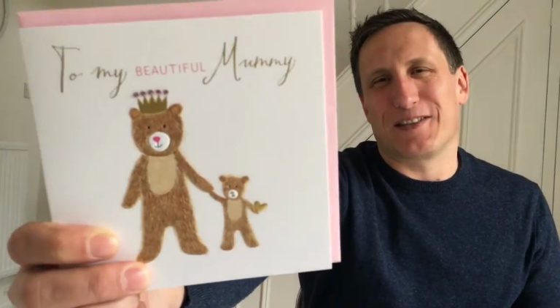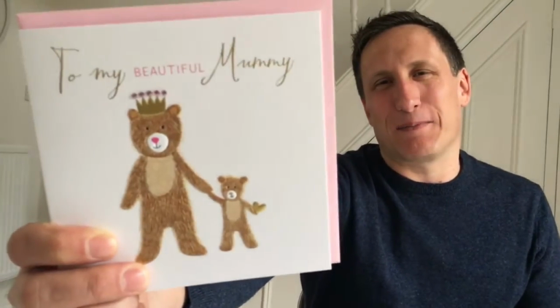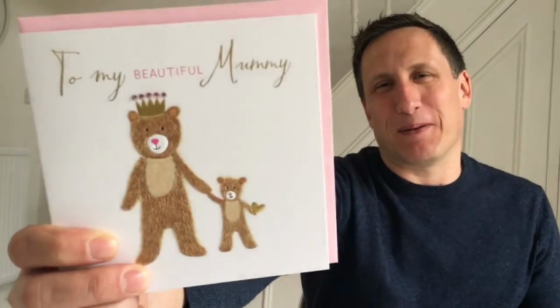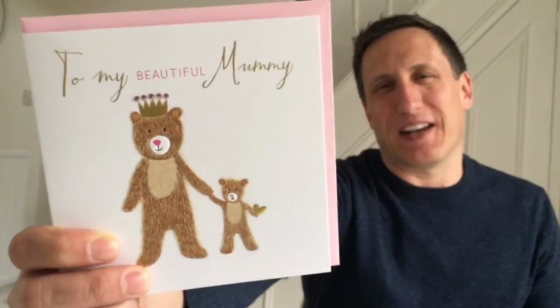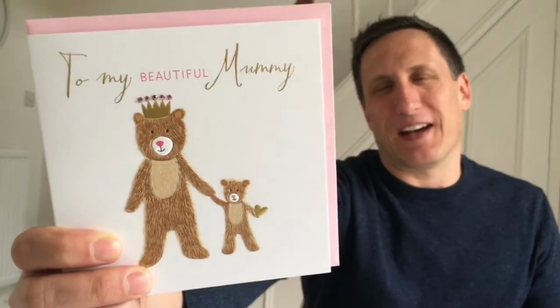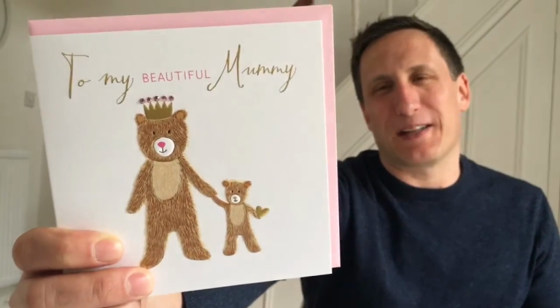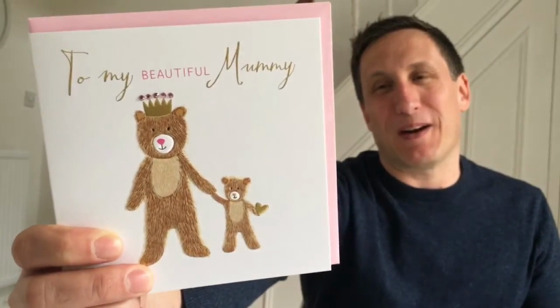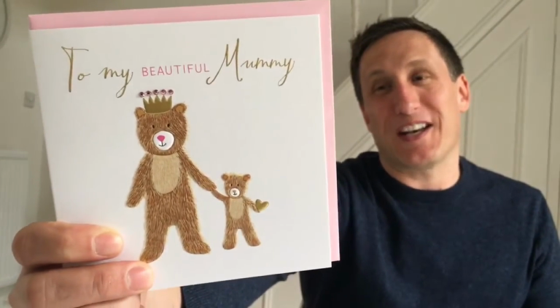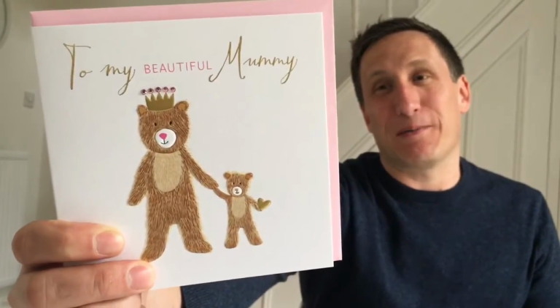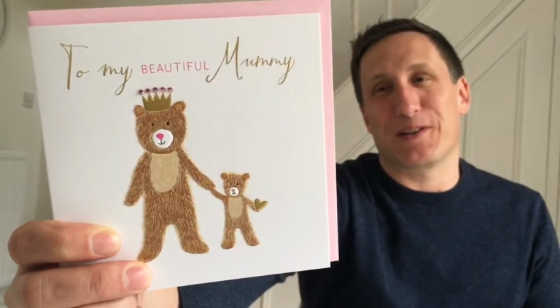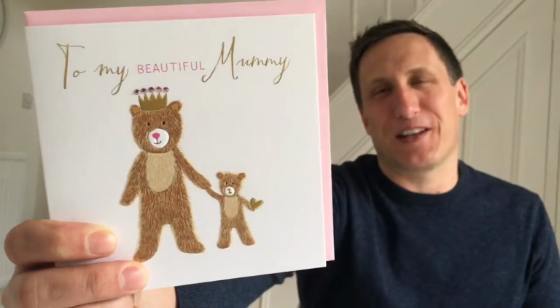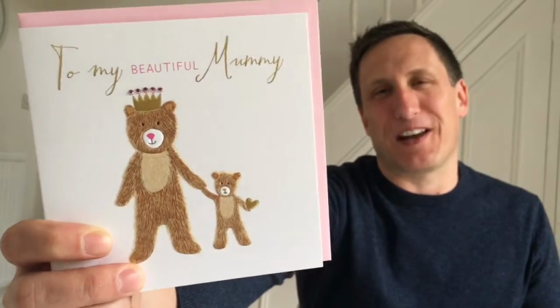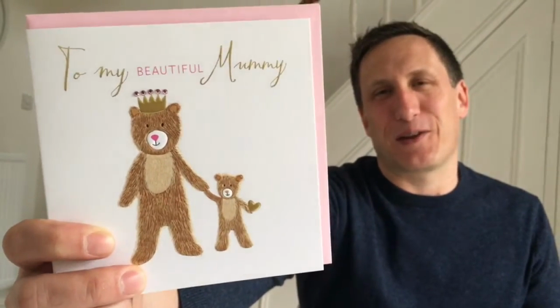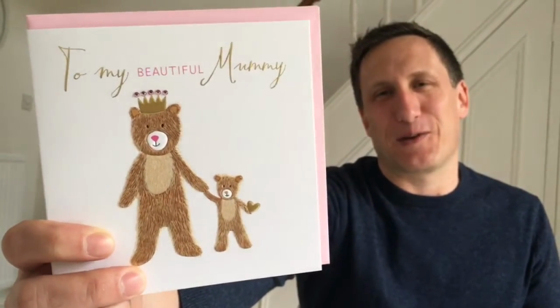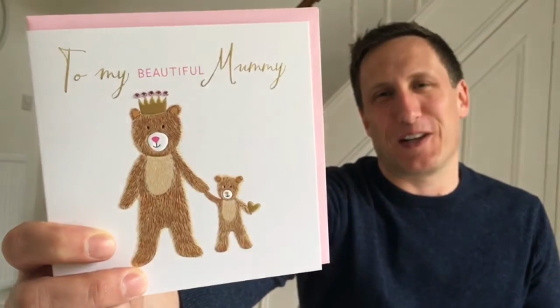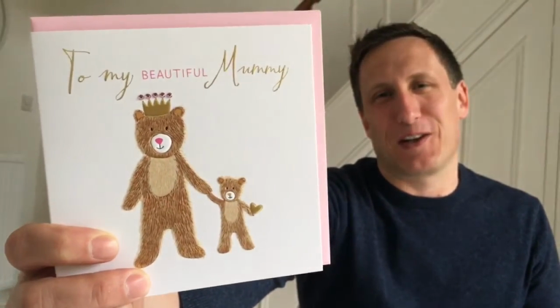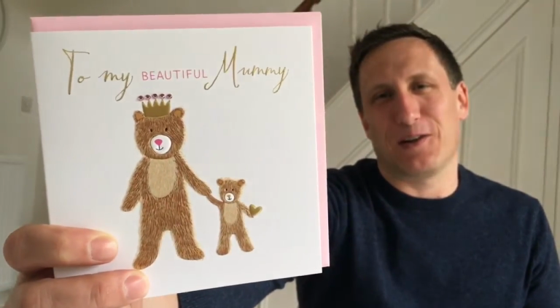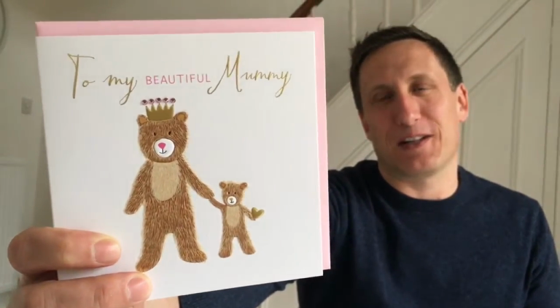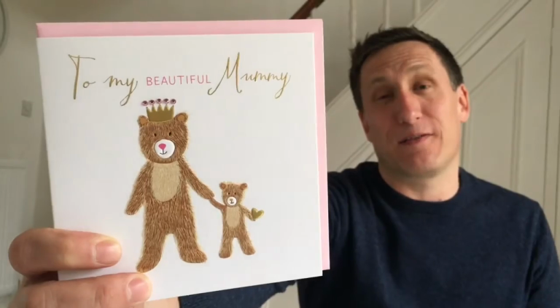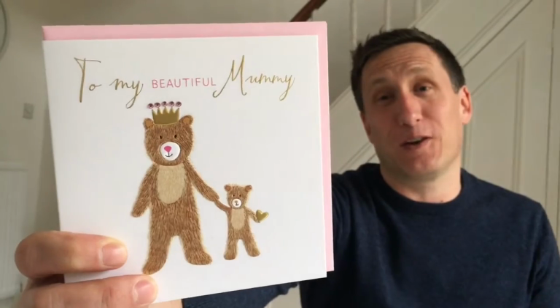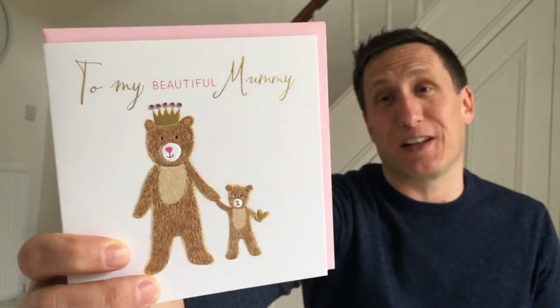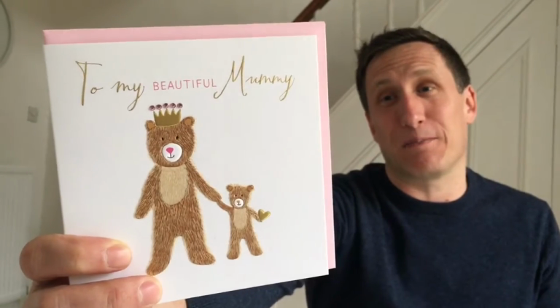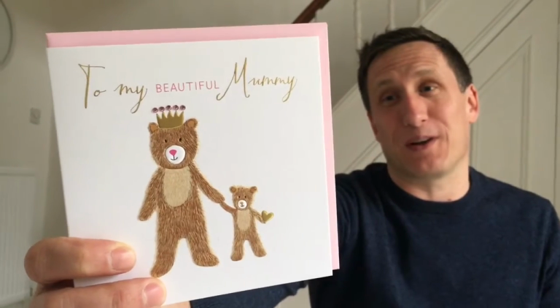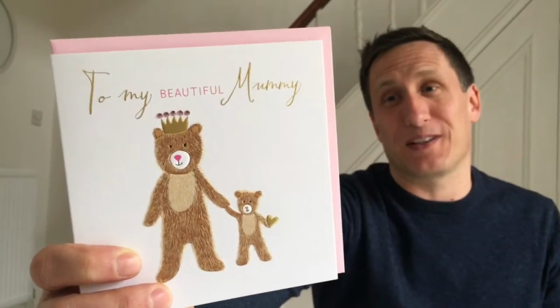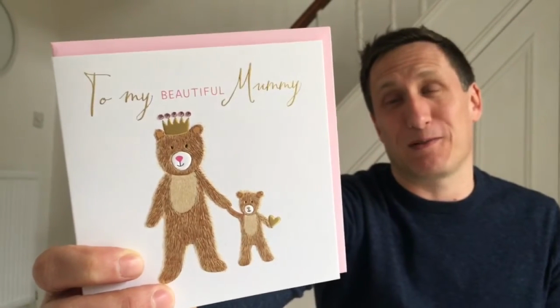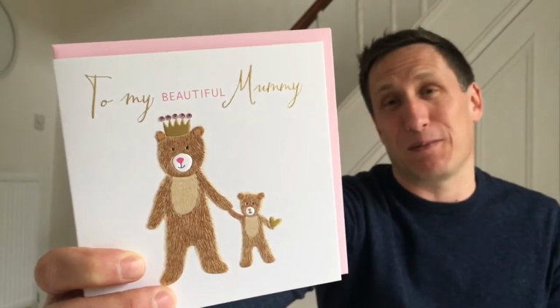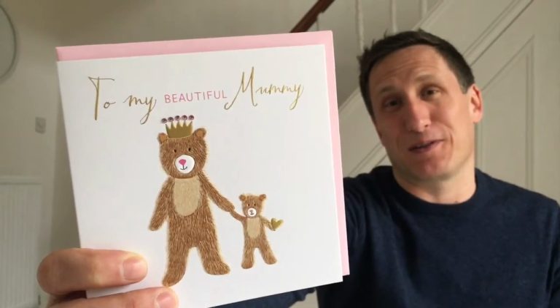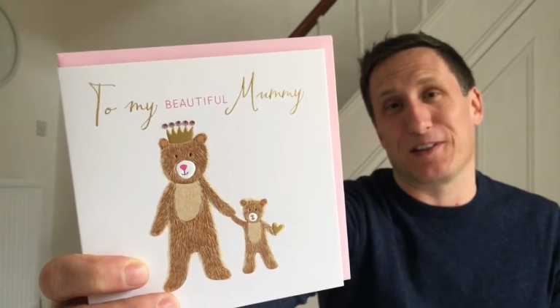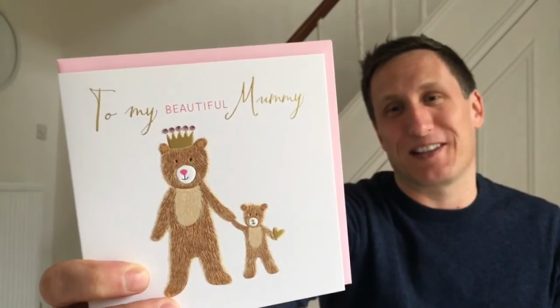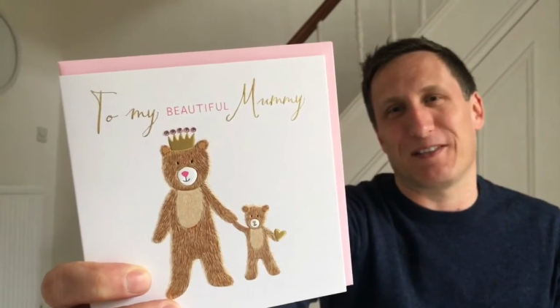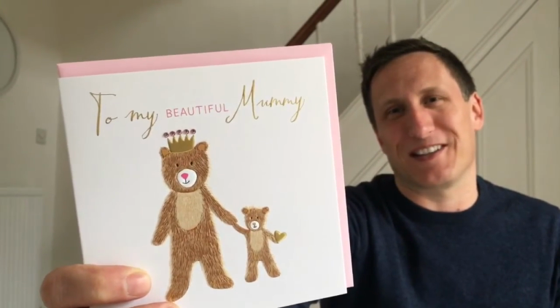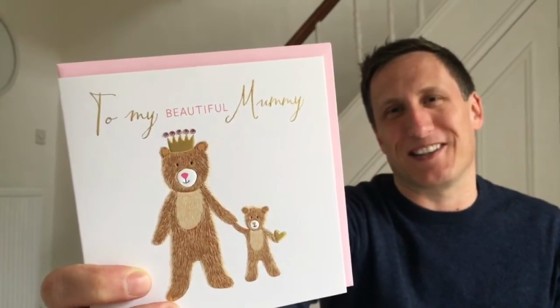This last card is for my son to give to his mummy. It's by Jenny Wilson - I thought it was really cute. It's foil and embossed, it's really beautiful - it's a lovely design.